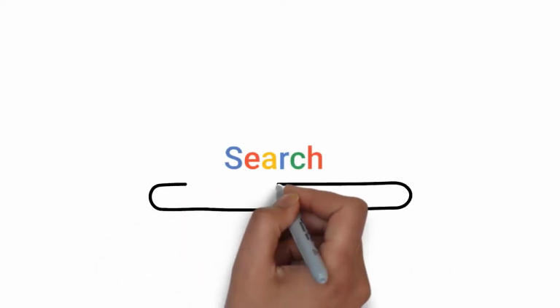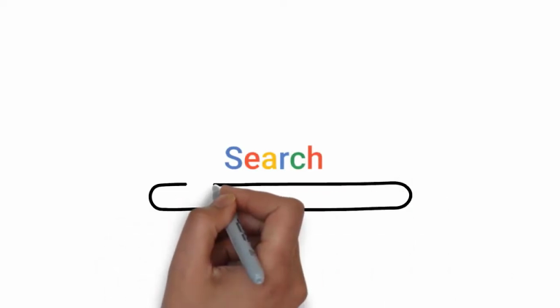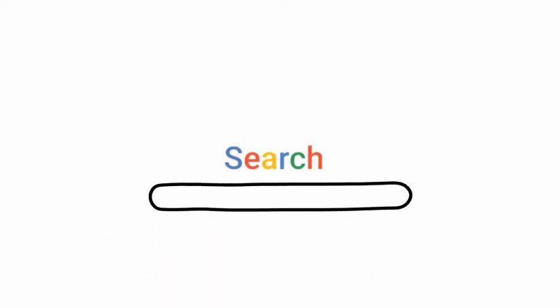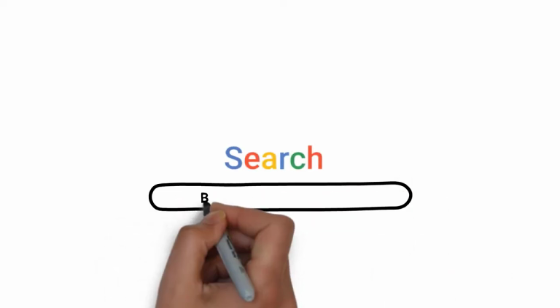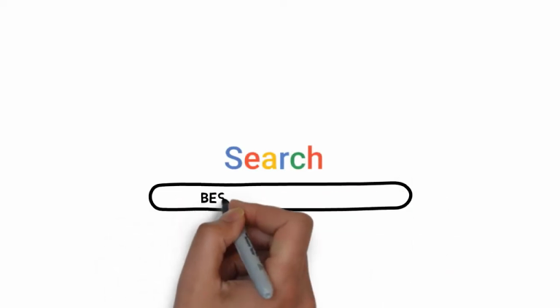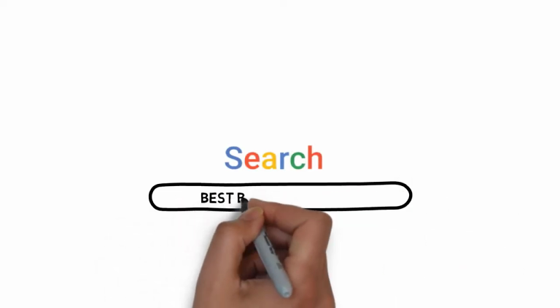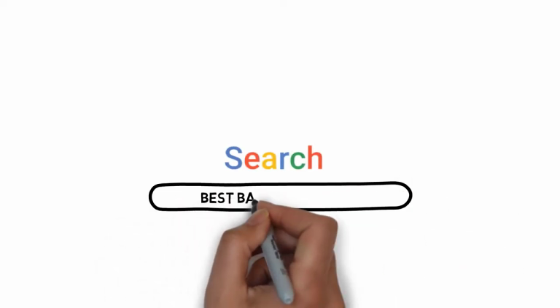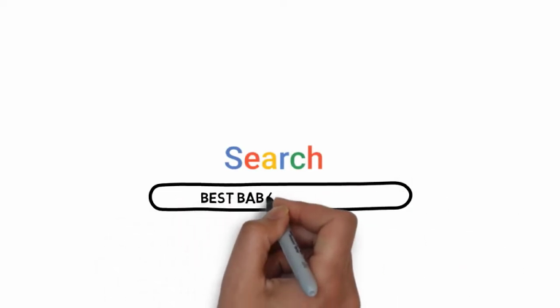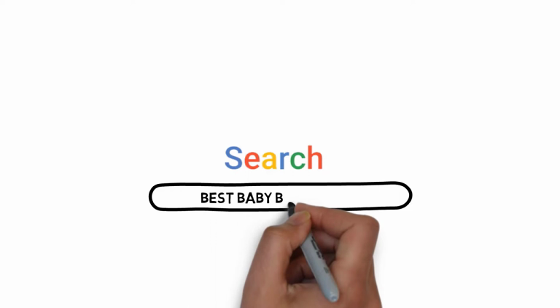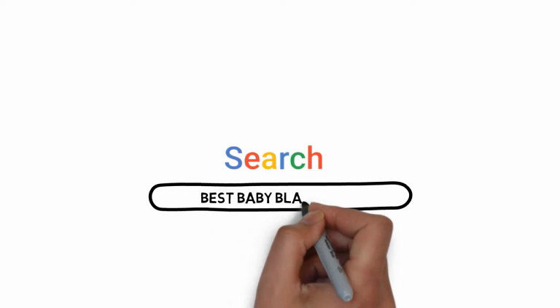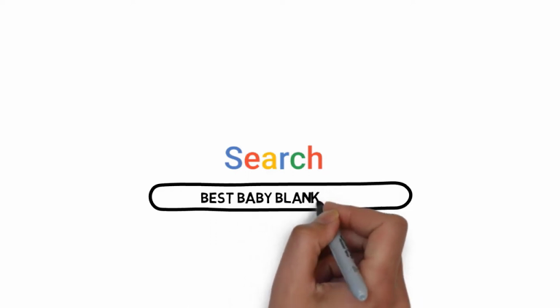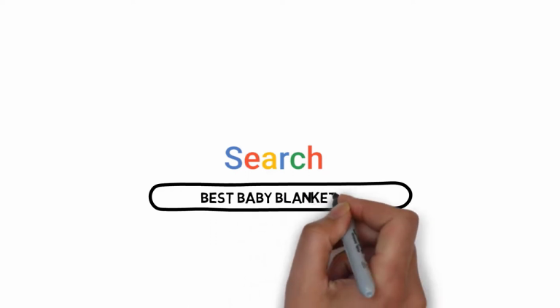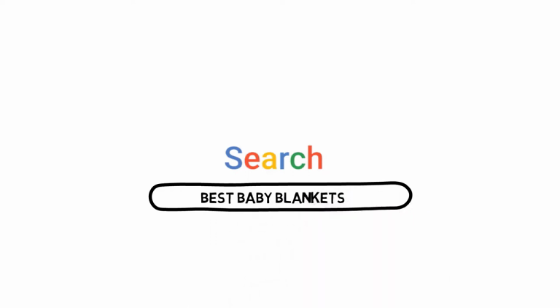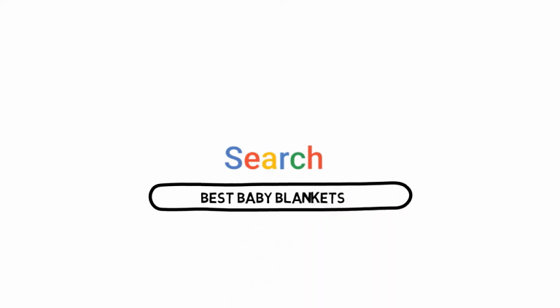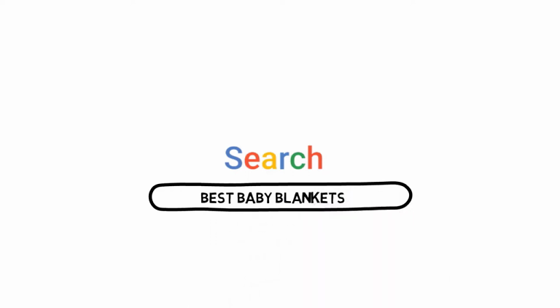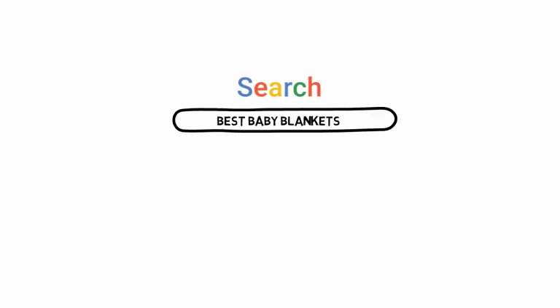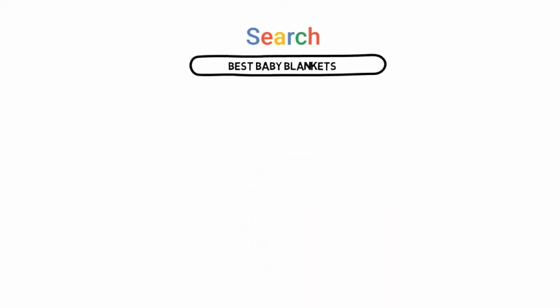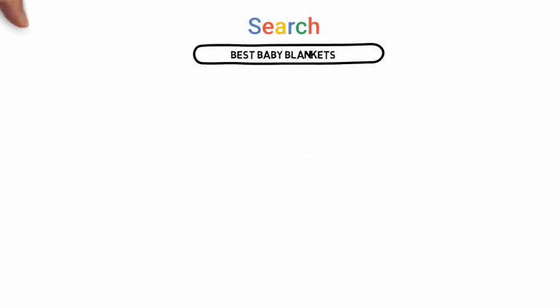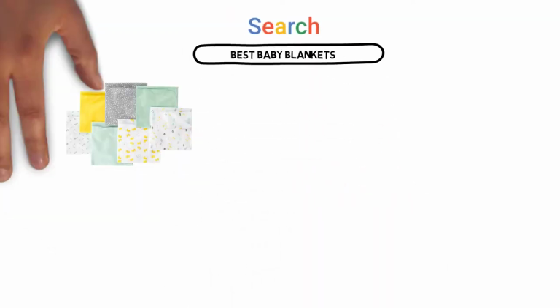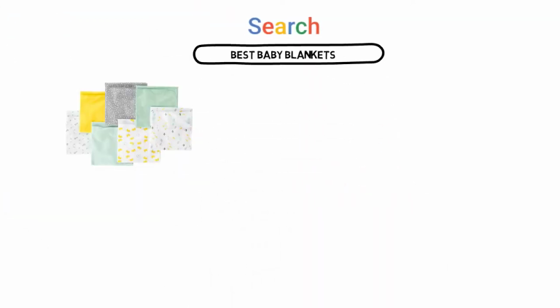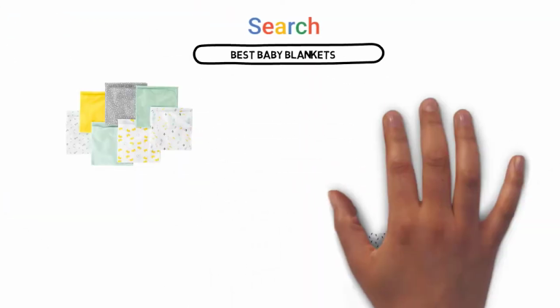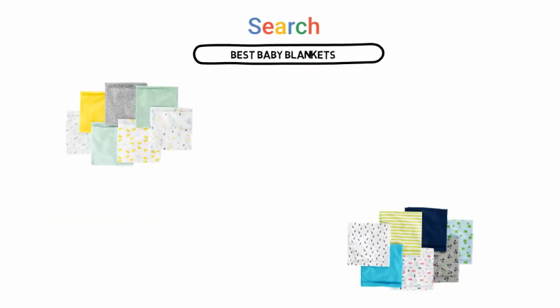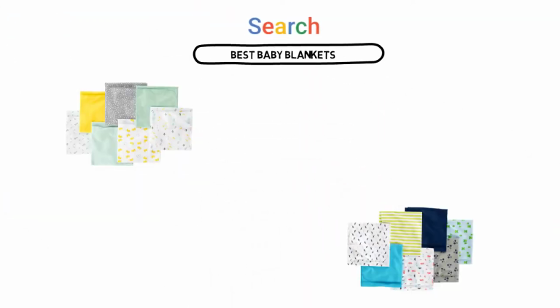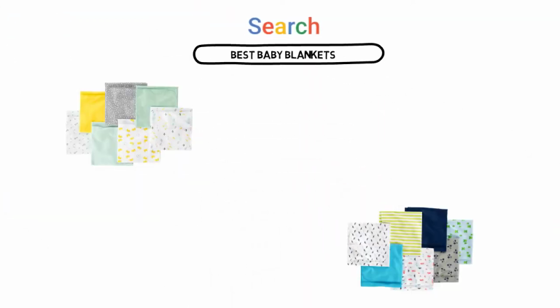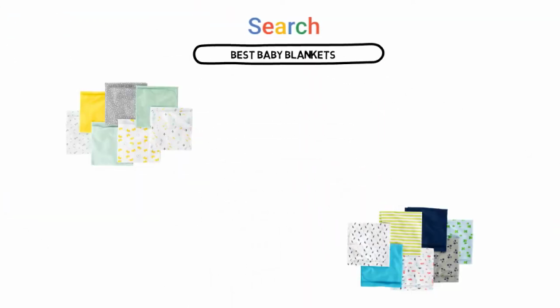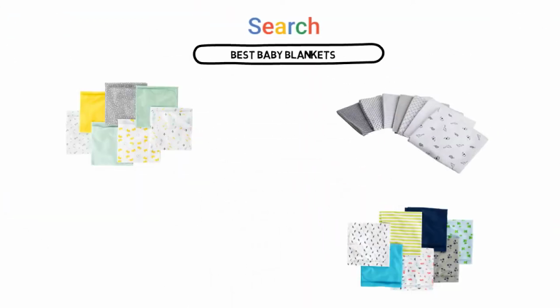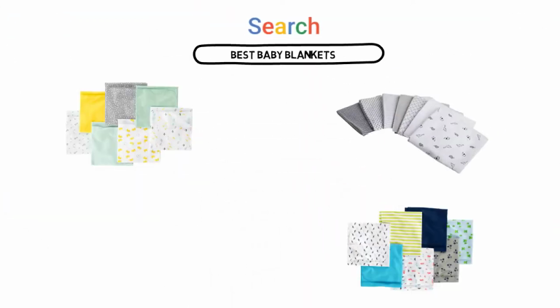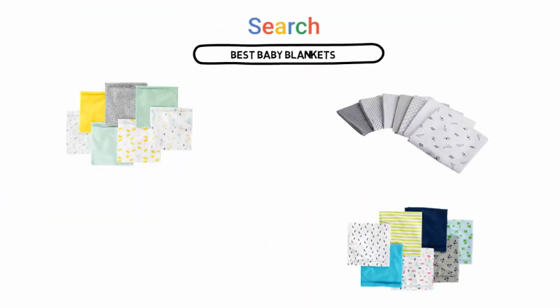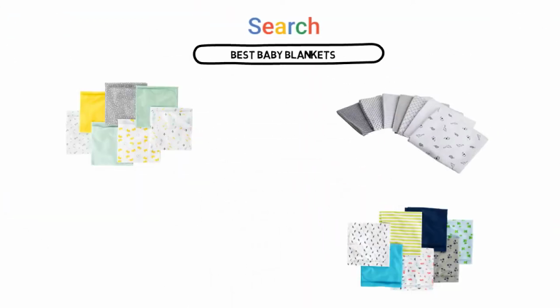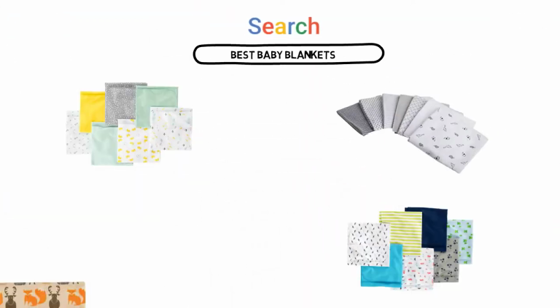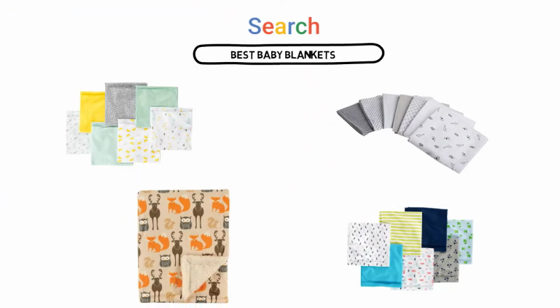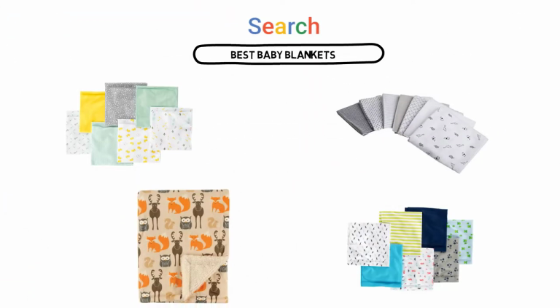If you are looking for the best baby blanket, here is a collection you have got to see. Let's get started.